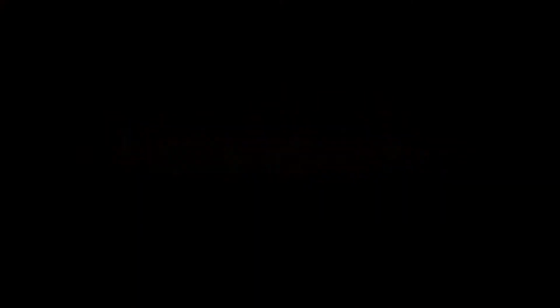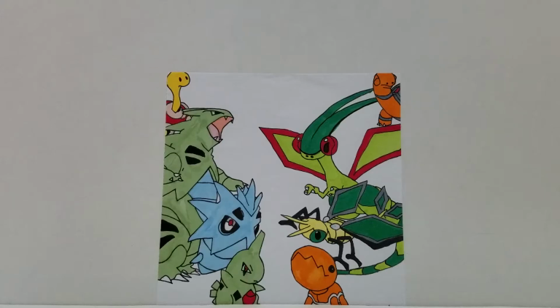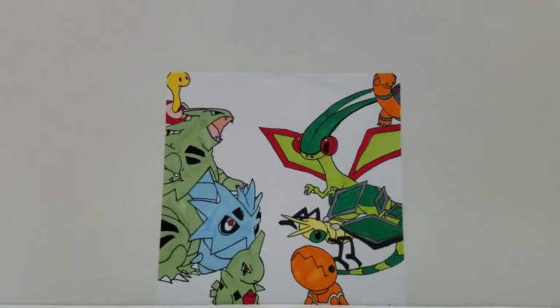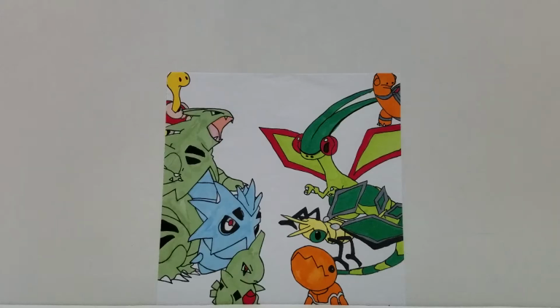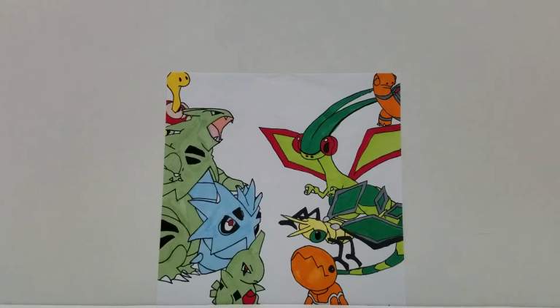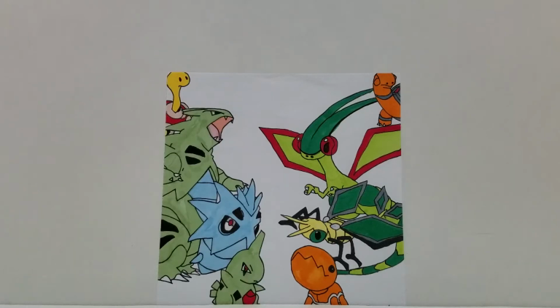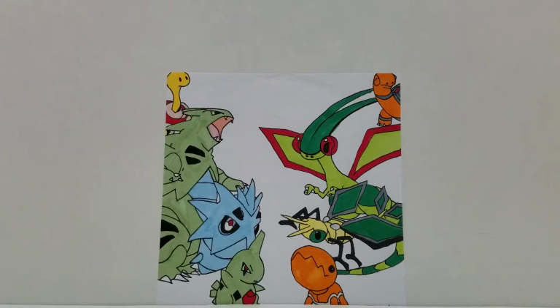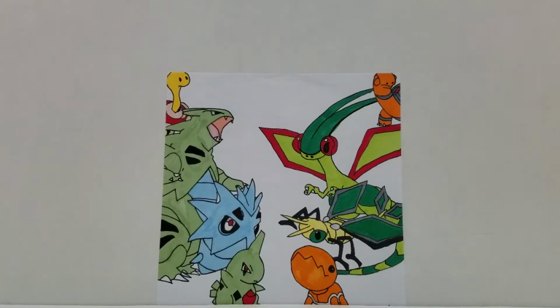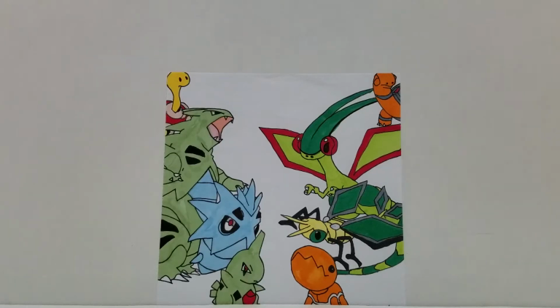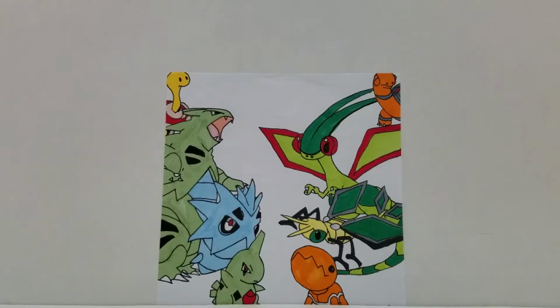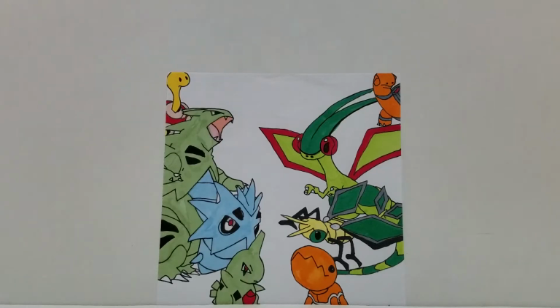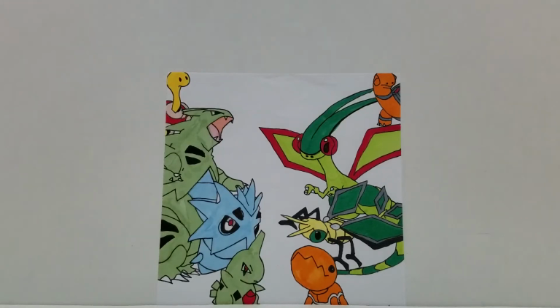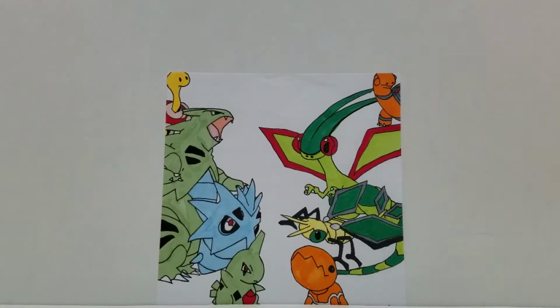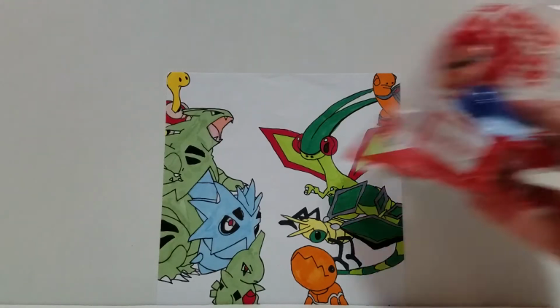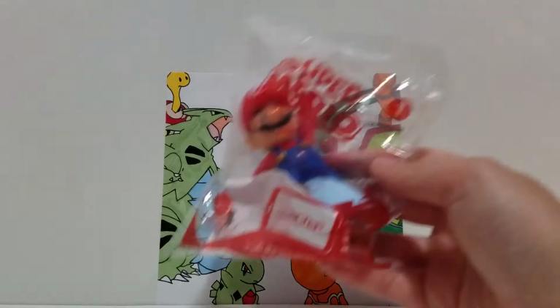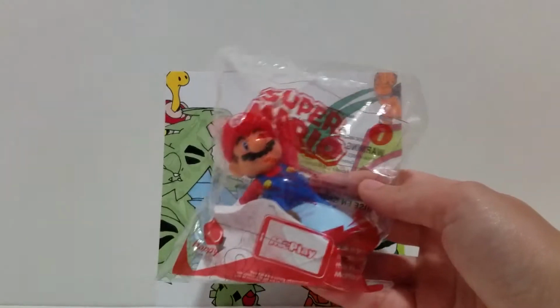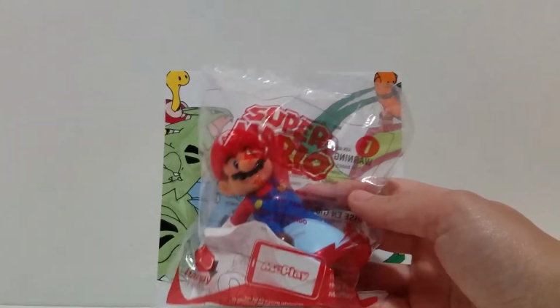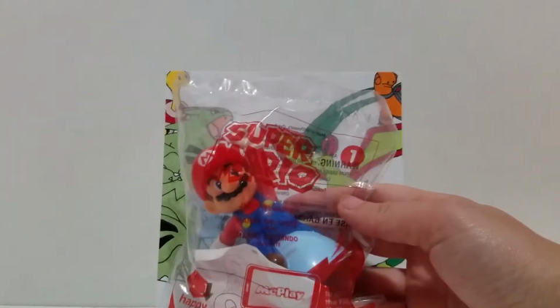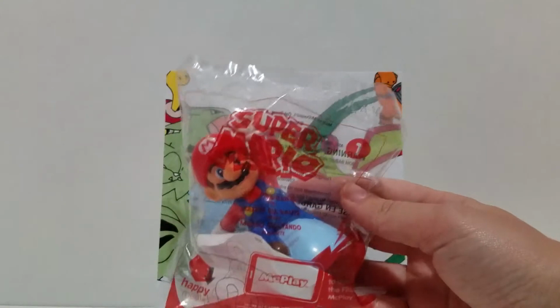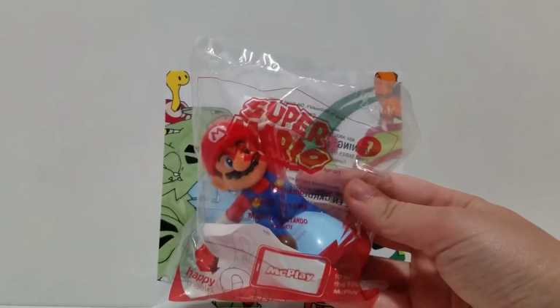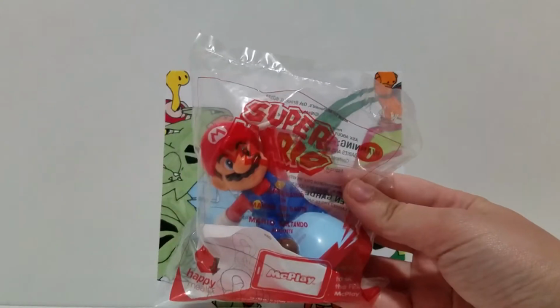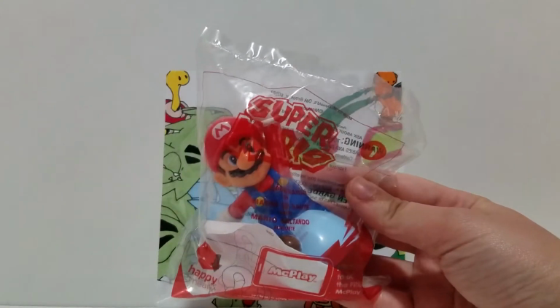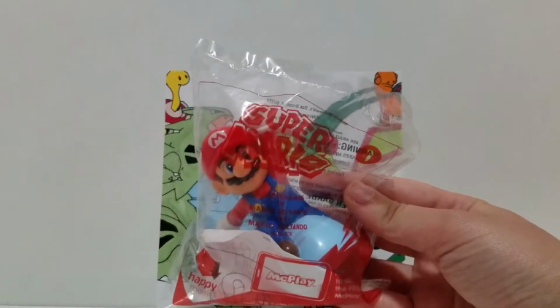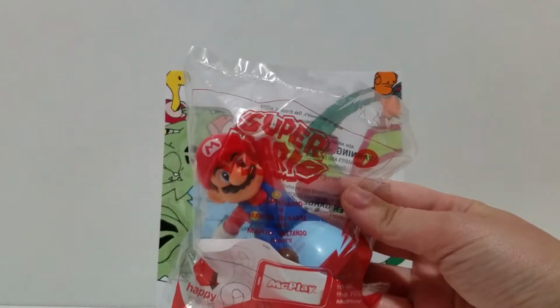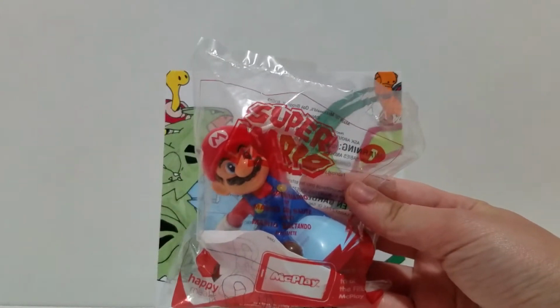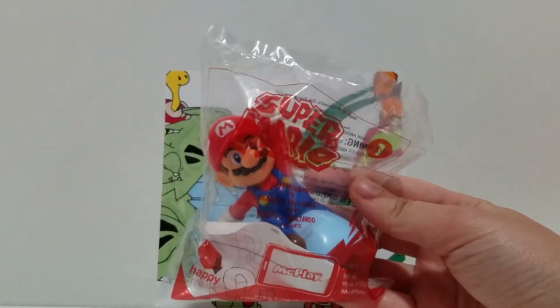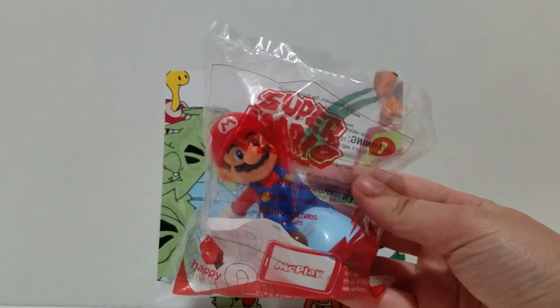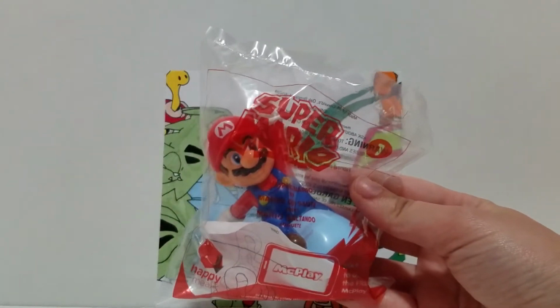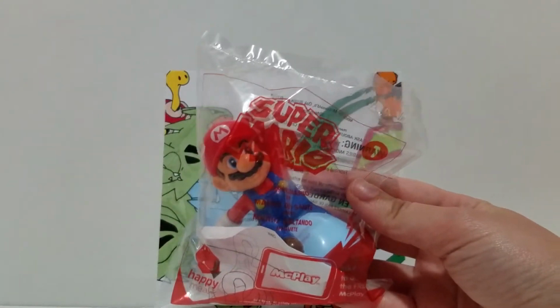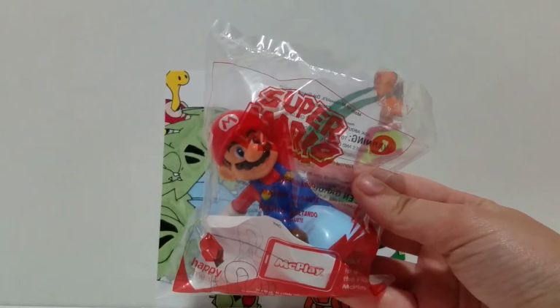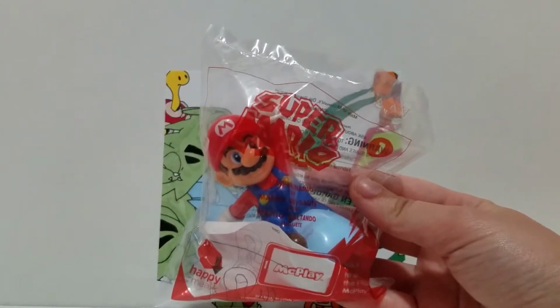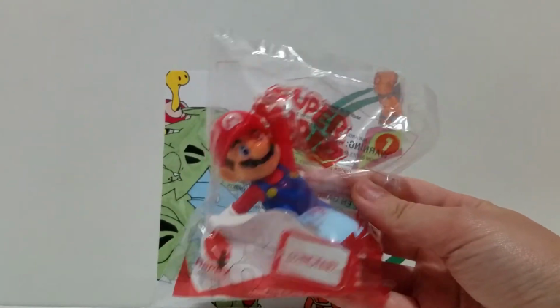Hello friends, how's it going? Today I really wanted to show you these new McDonald's toys that are out in the US right now. They're really cool and really fun.